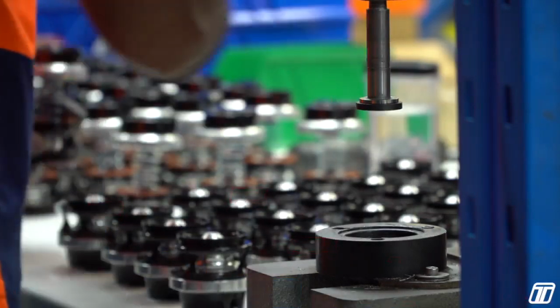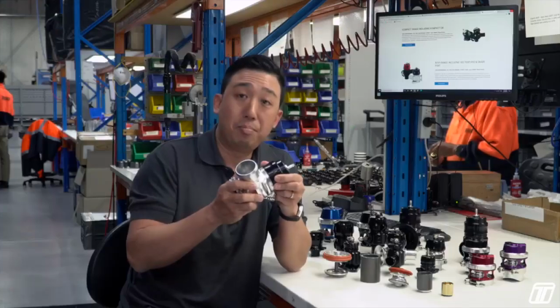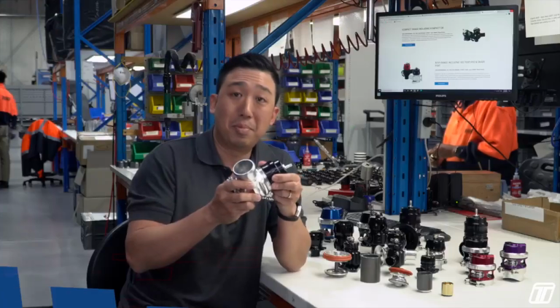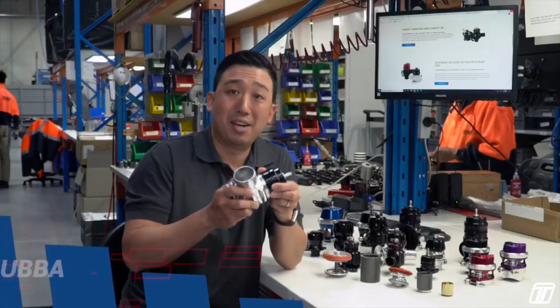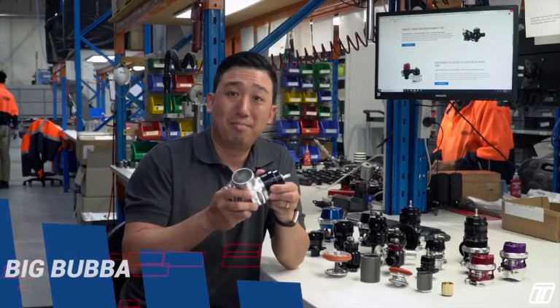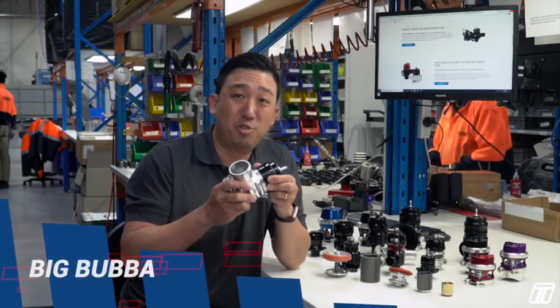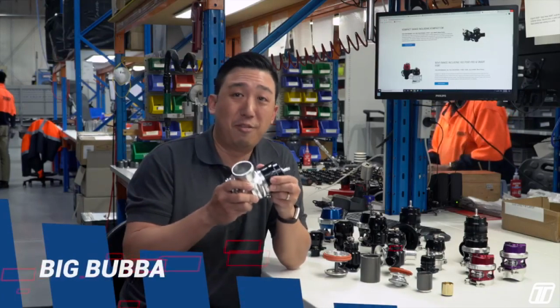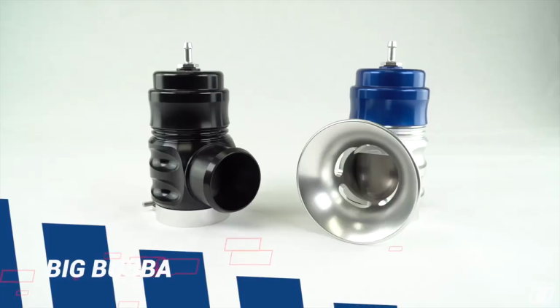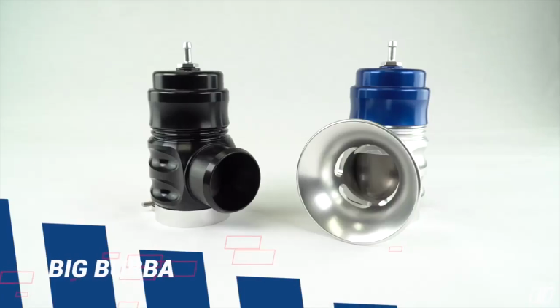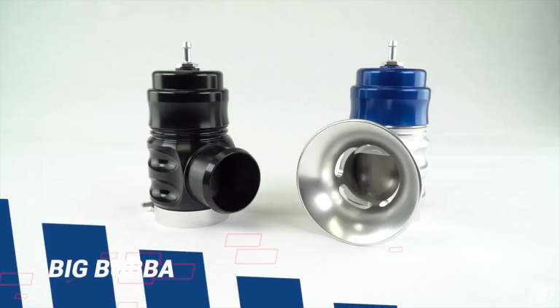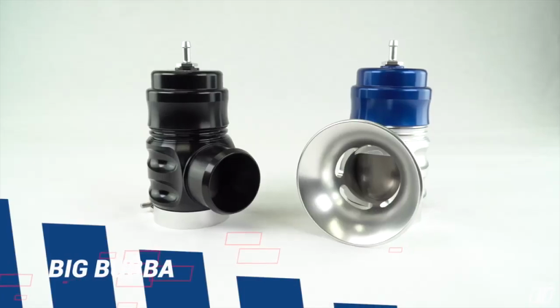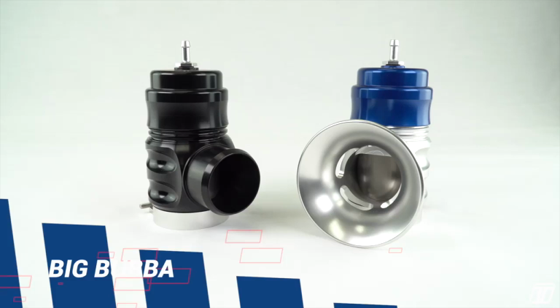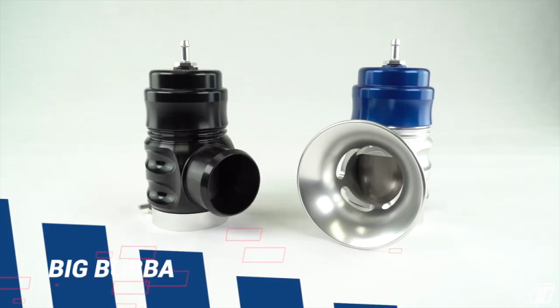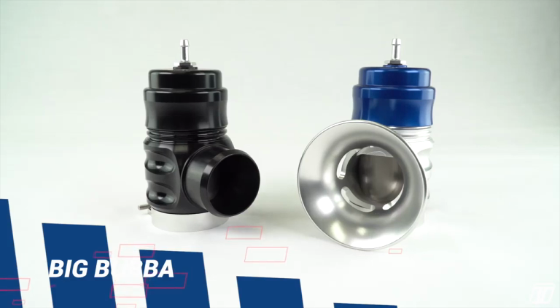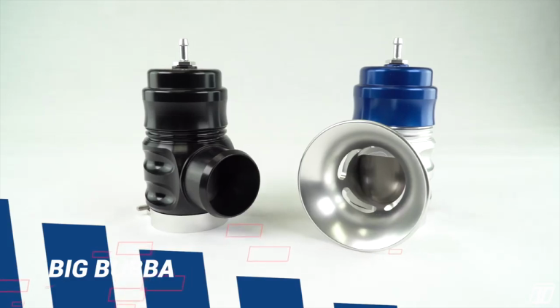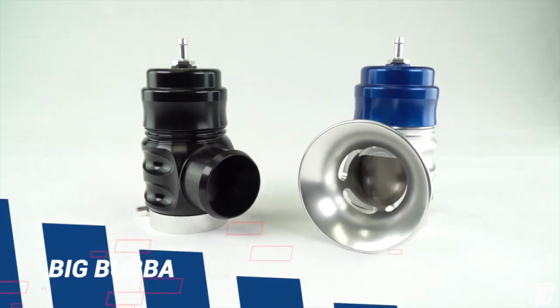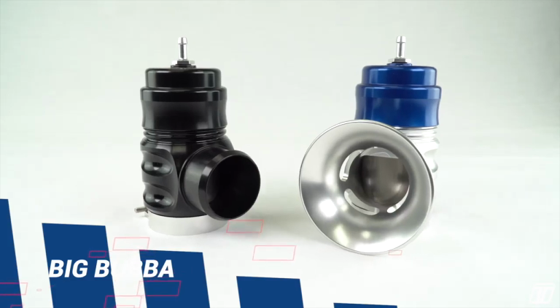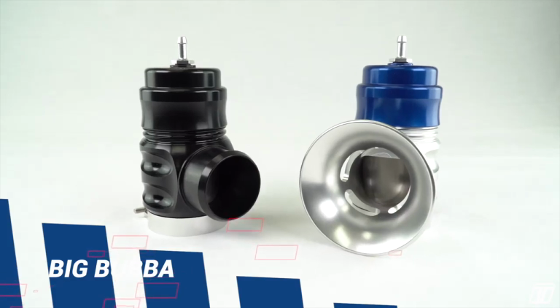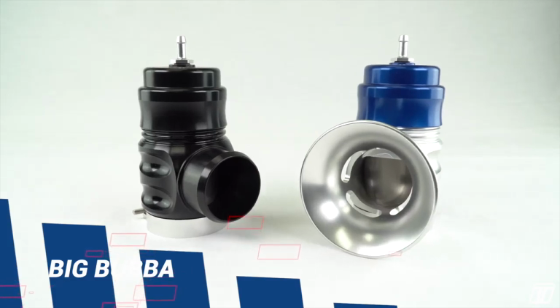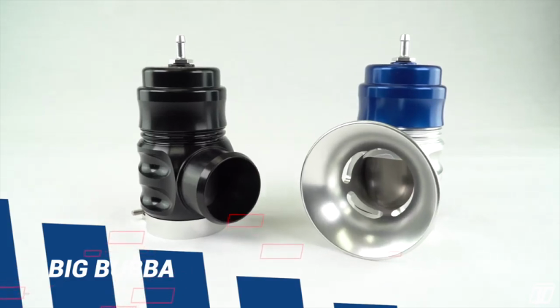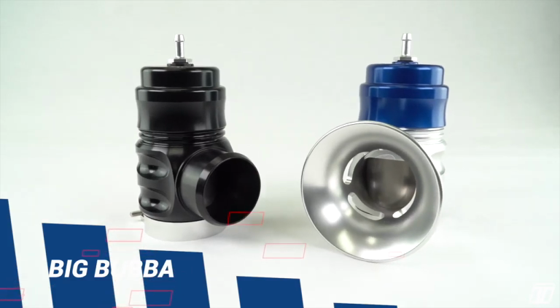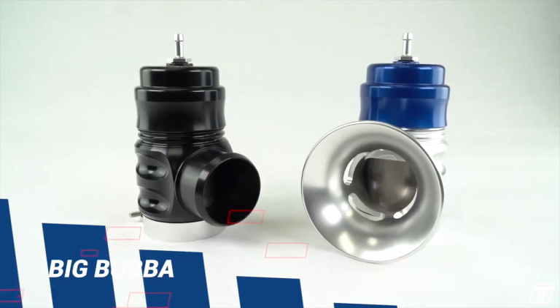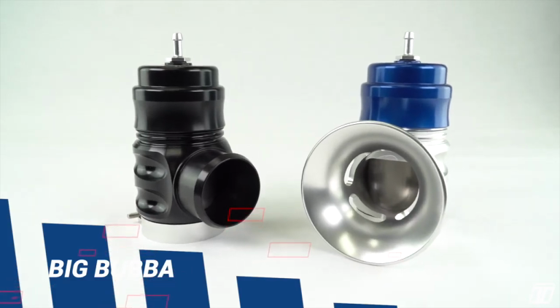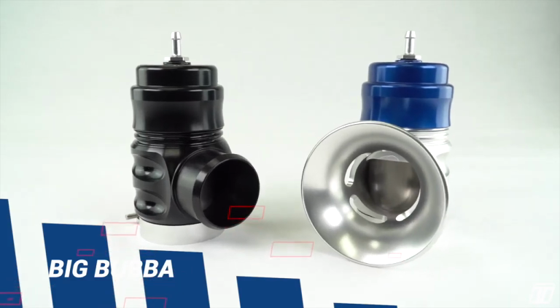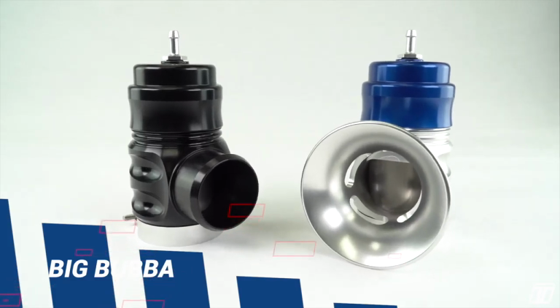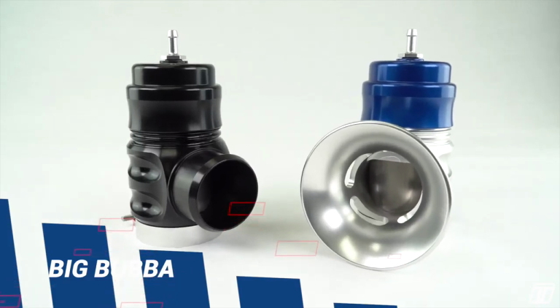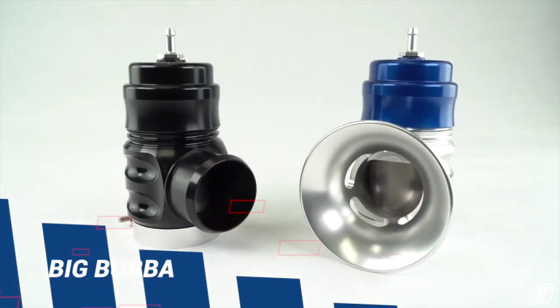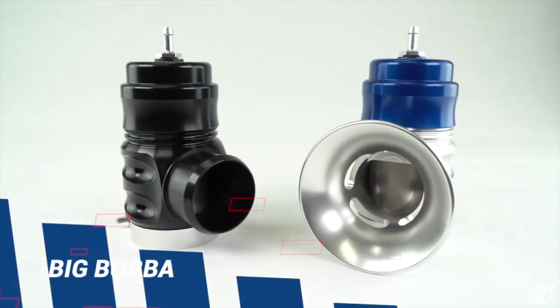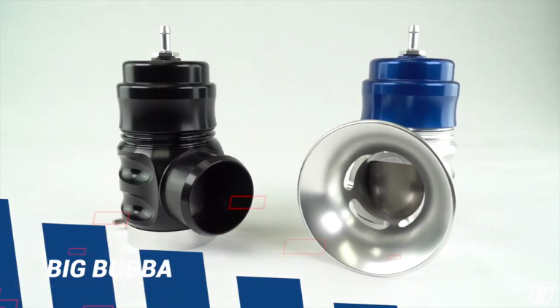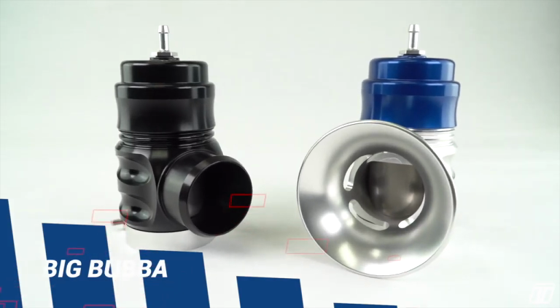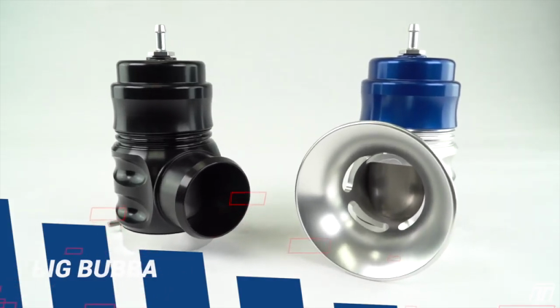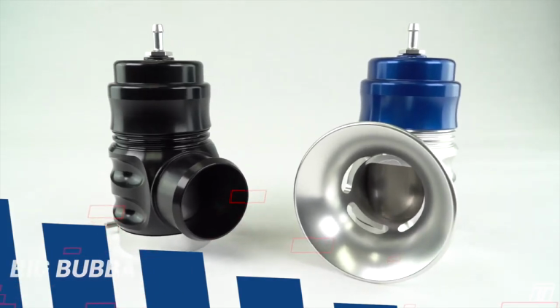Big Bubba — designed for 1,000 horsepower supercharged engines. A high-flowing valve where the outlet can be recirculated.